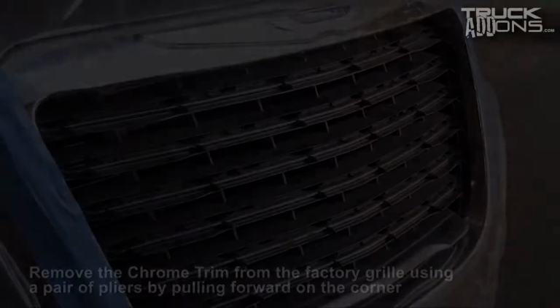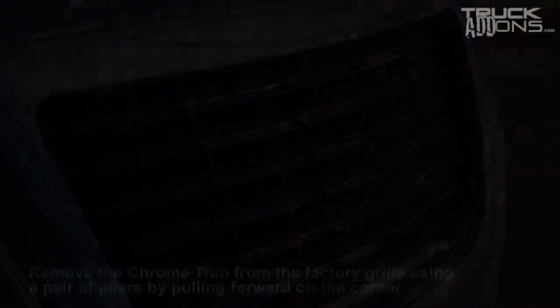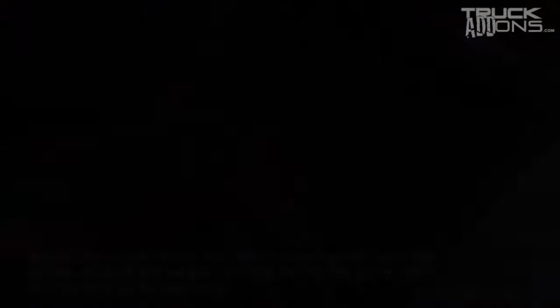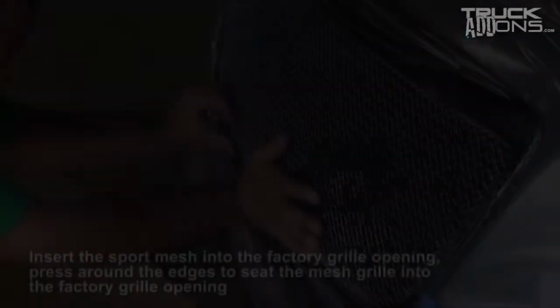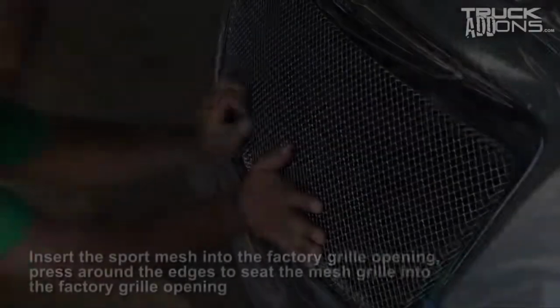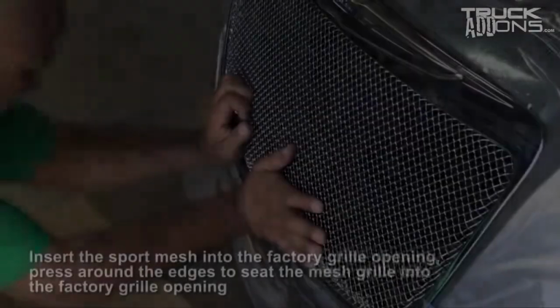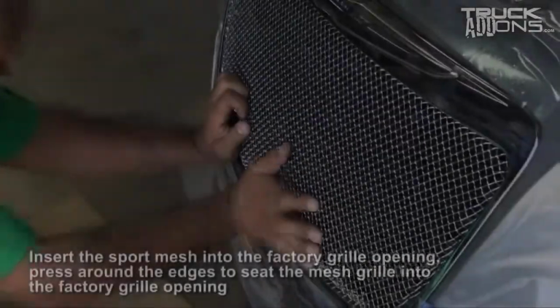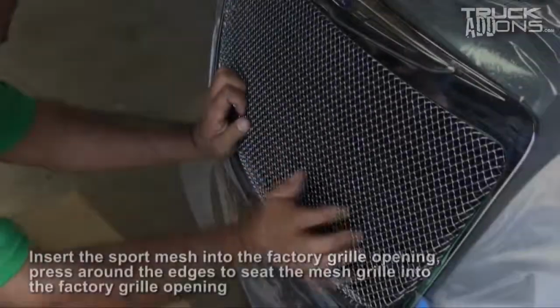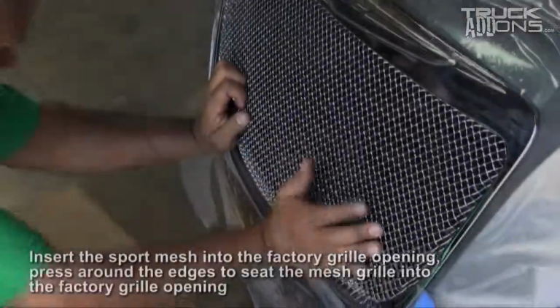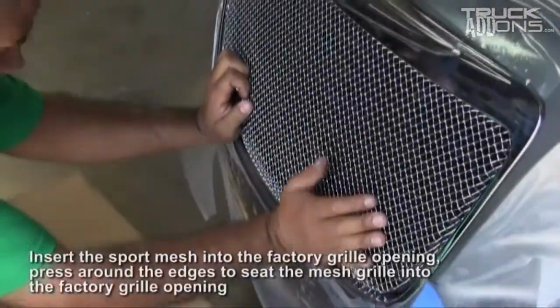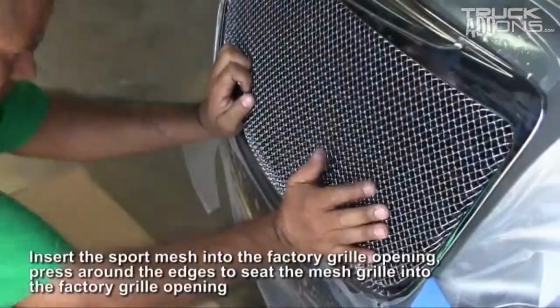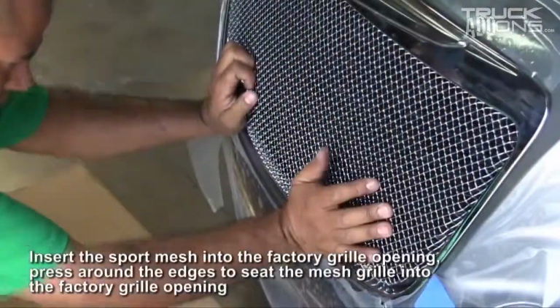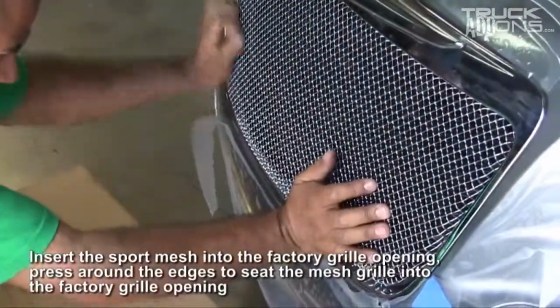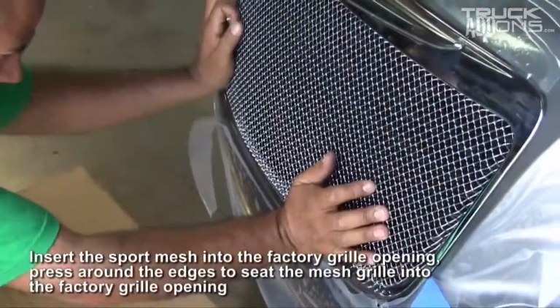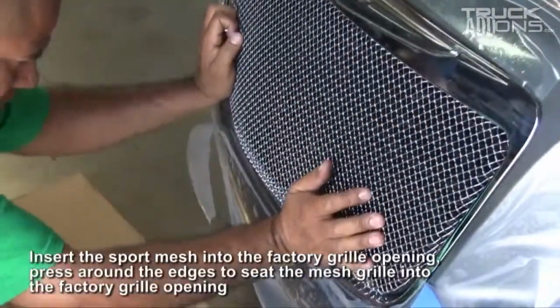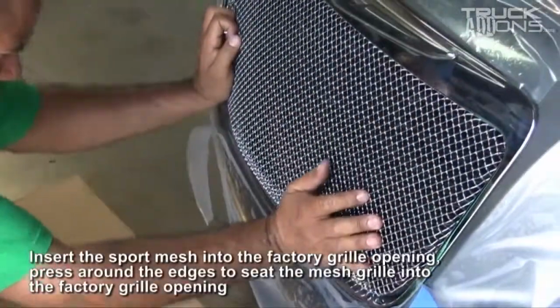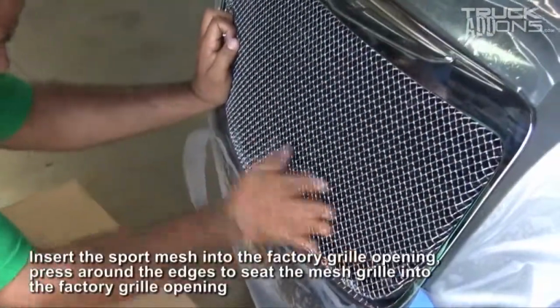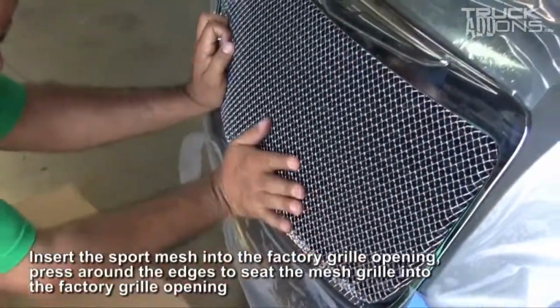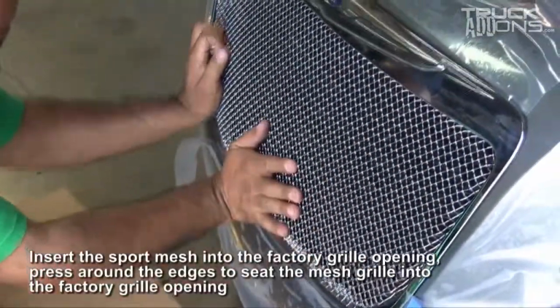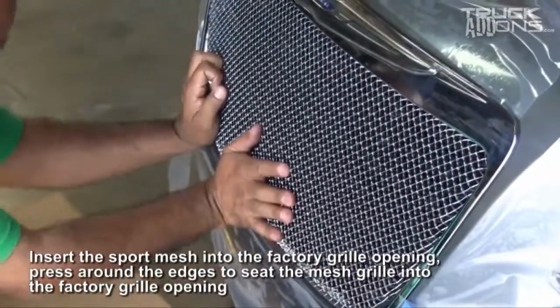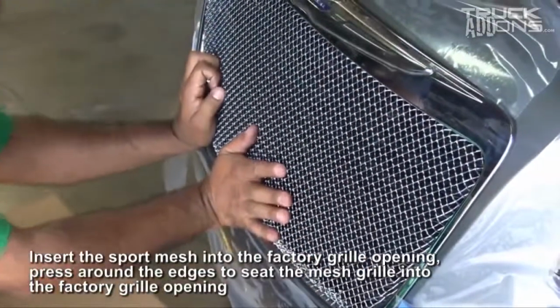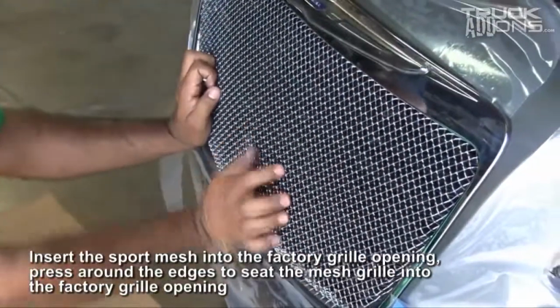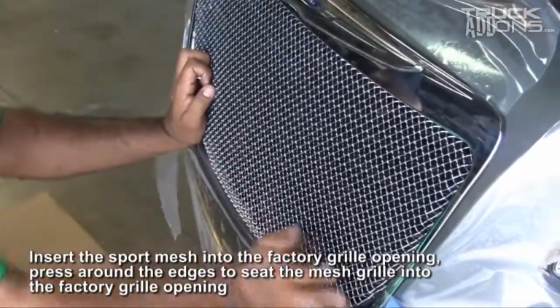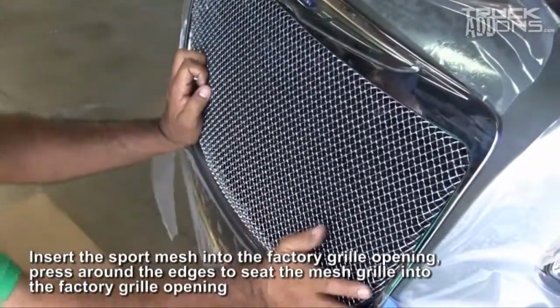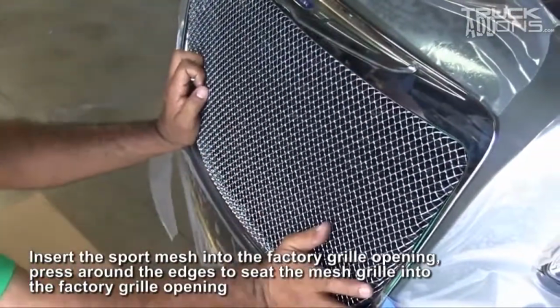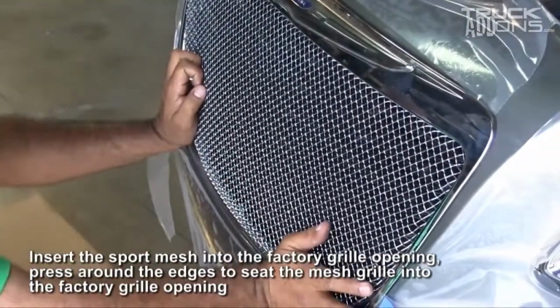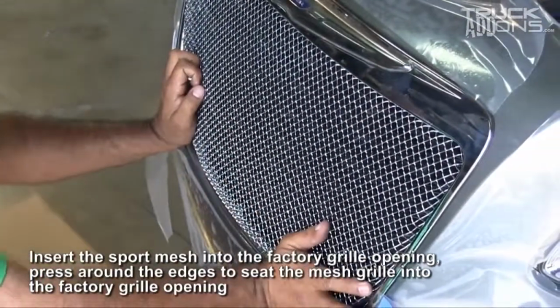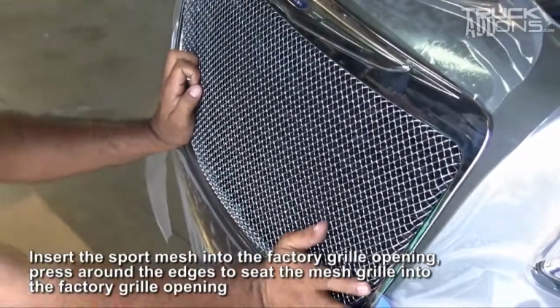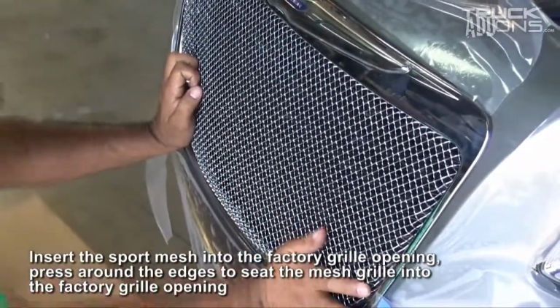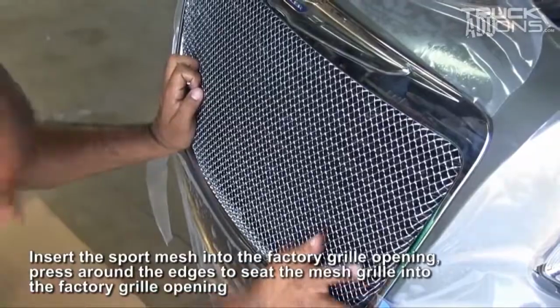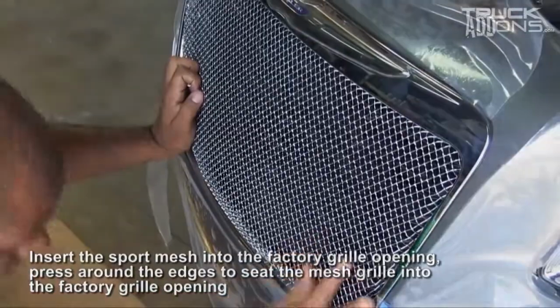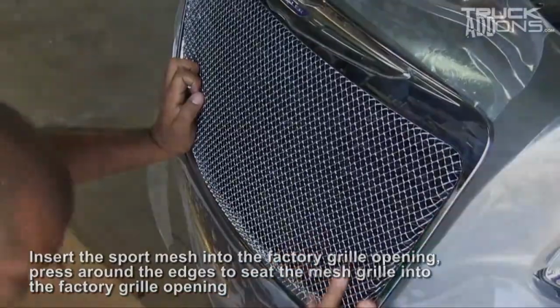Then, insert the sport mesh into the factory grill opening. You'll need to press around the edges to seat the mesh grill into the factory grill opening.